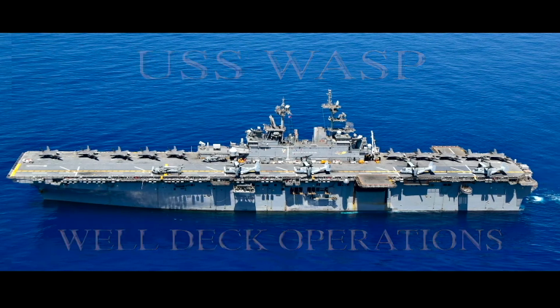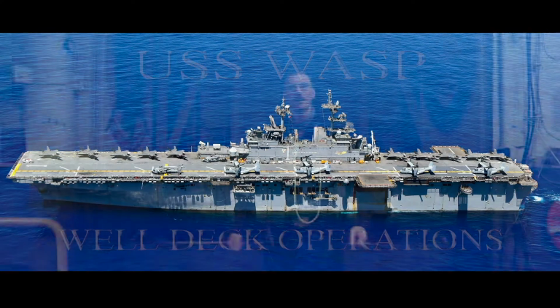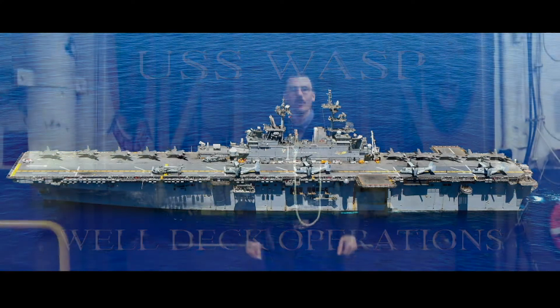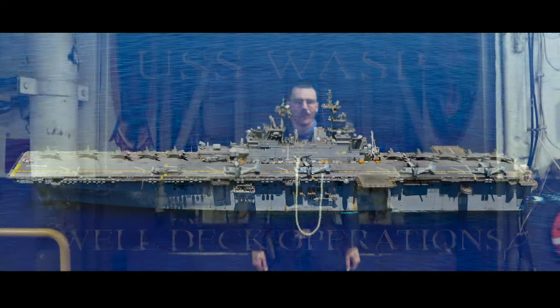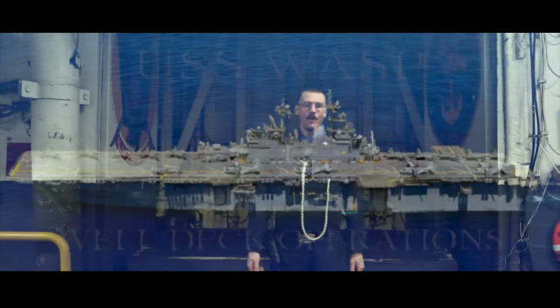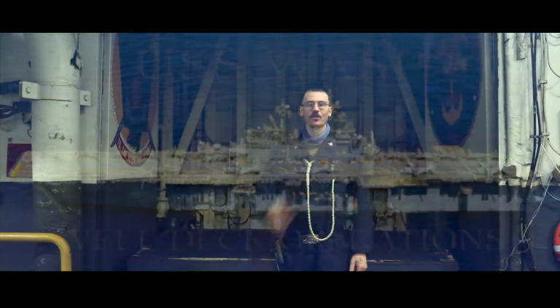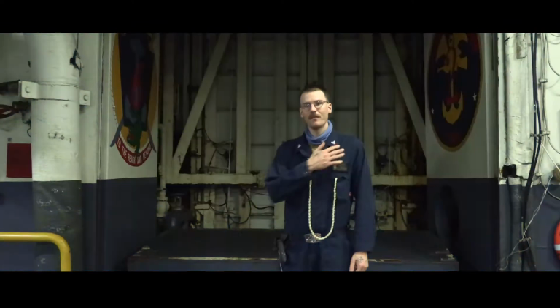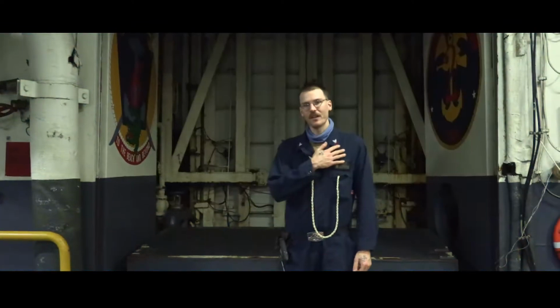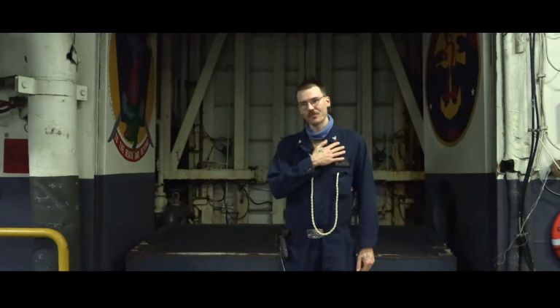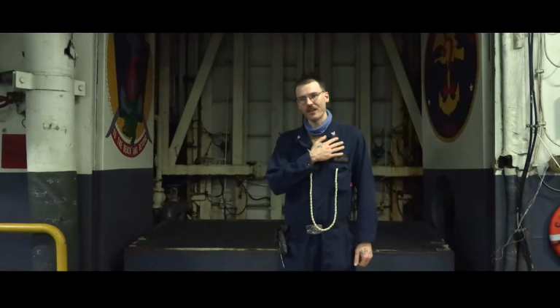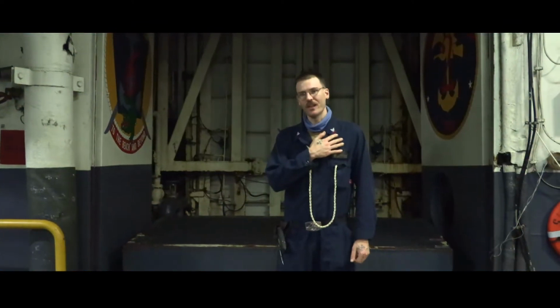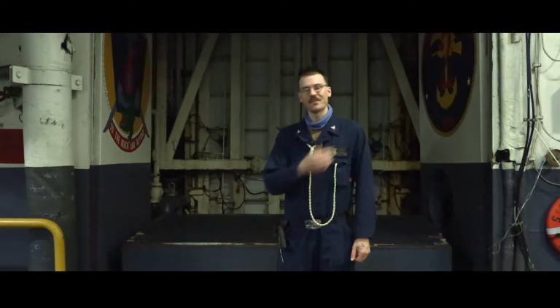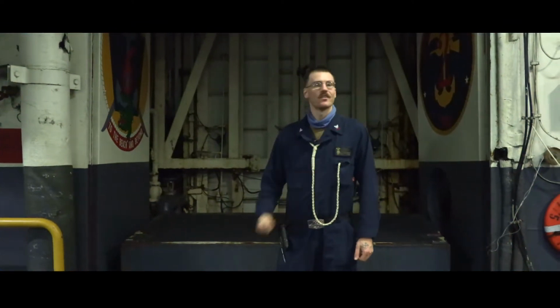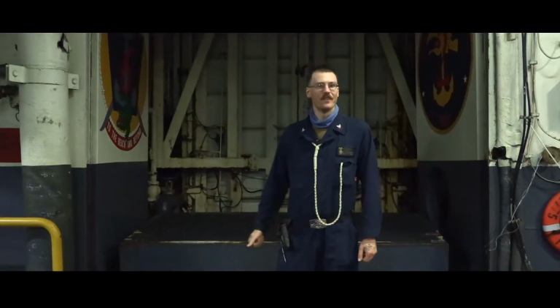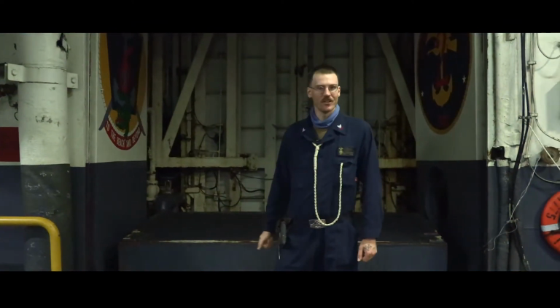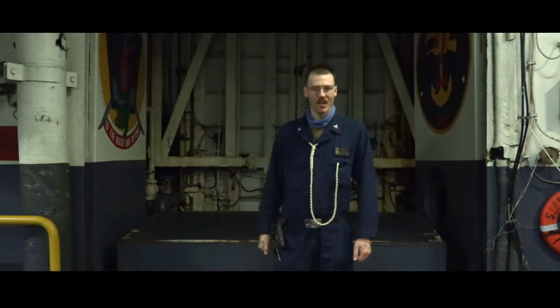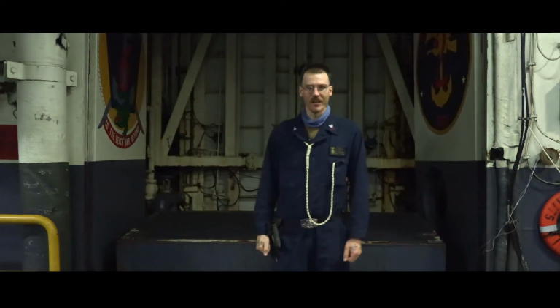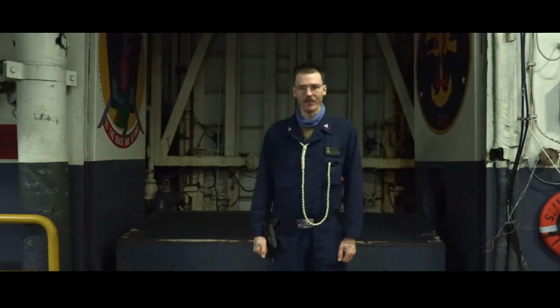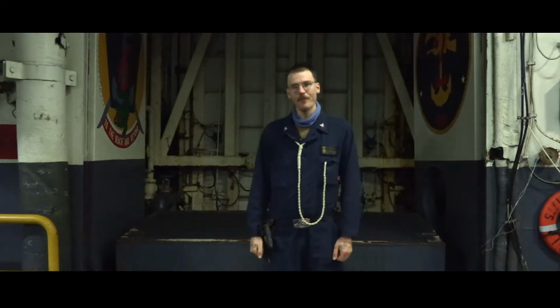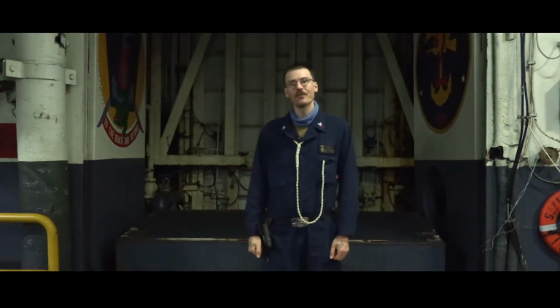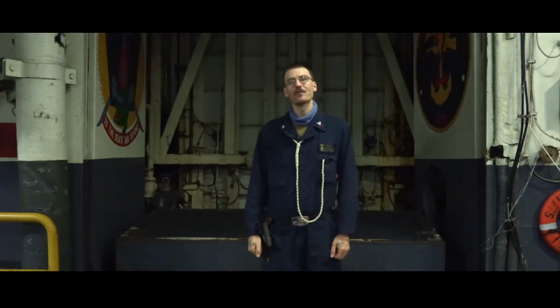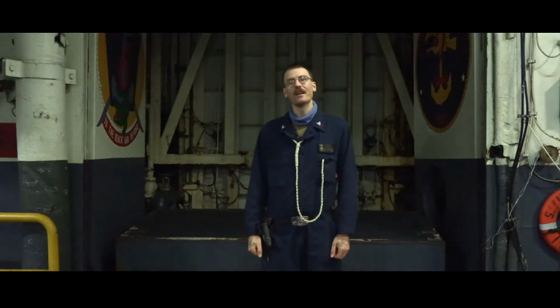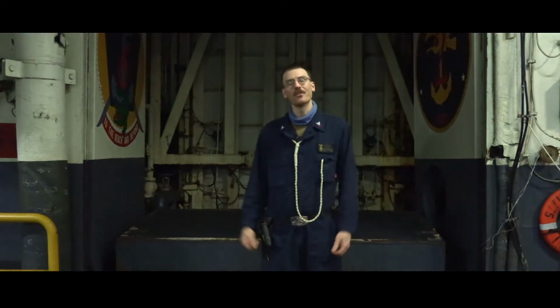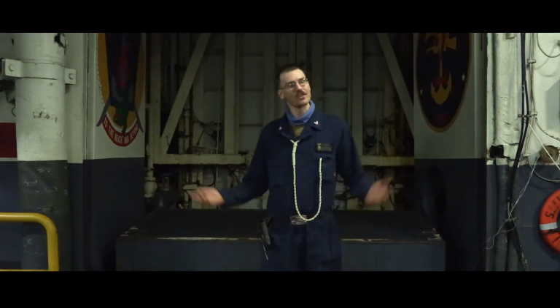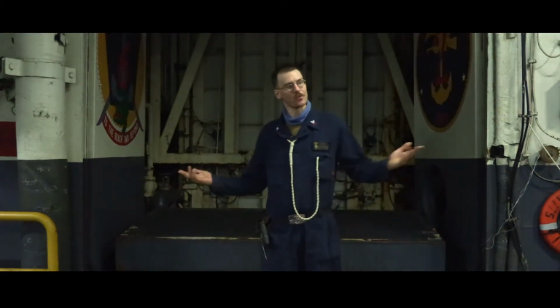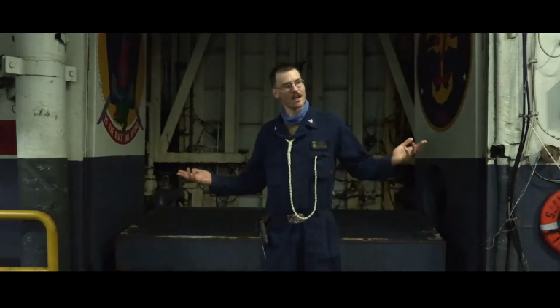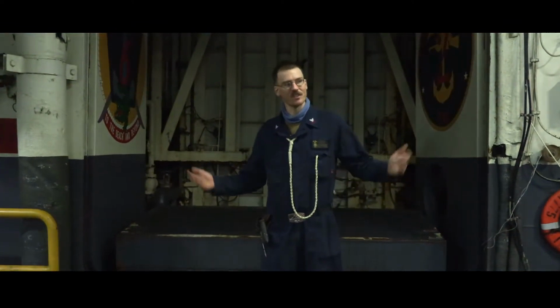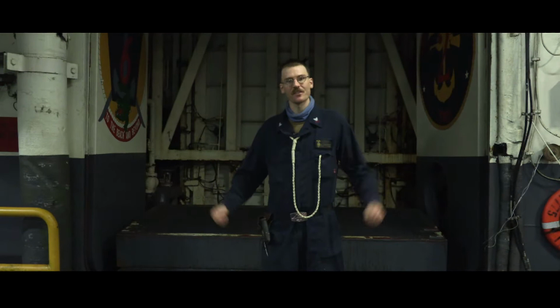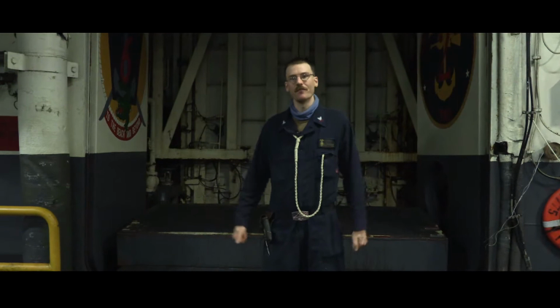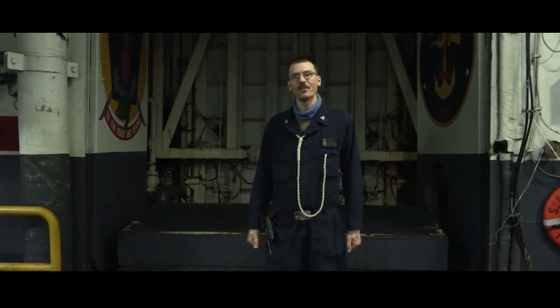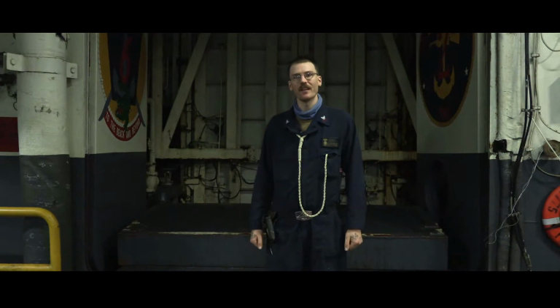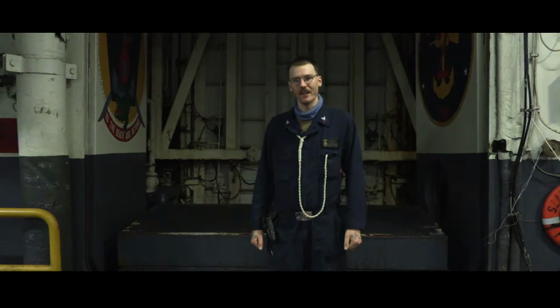Hello, I'm Petty Officer 2nd Class Nicholas Cullinan, and I'm here to explain how the USS Wasp conducts an amphibious landing.